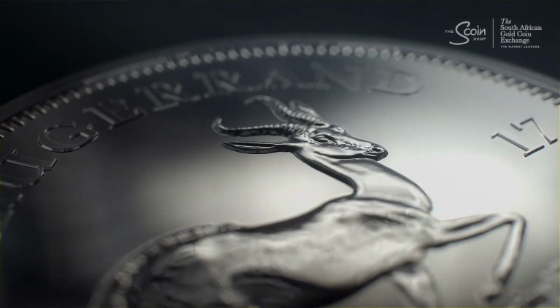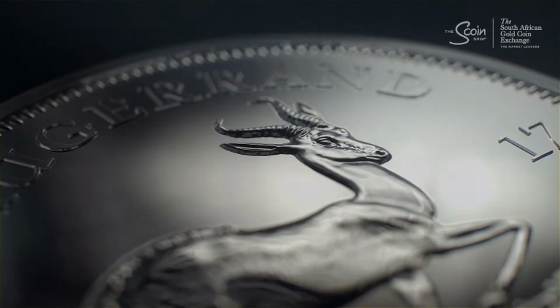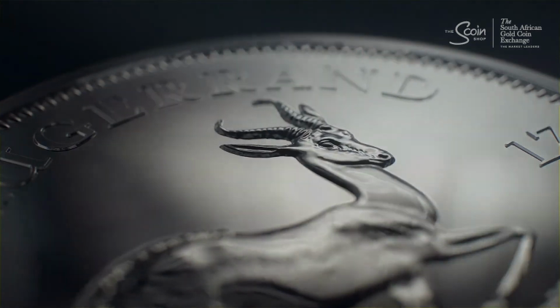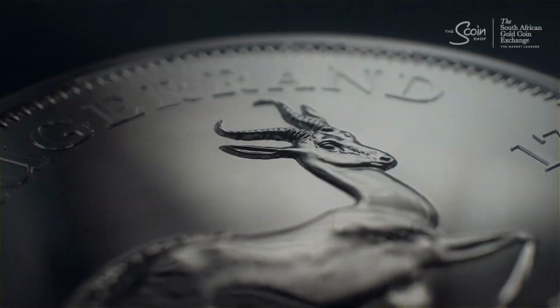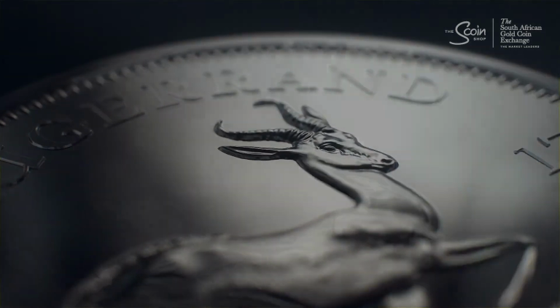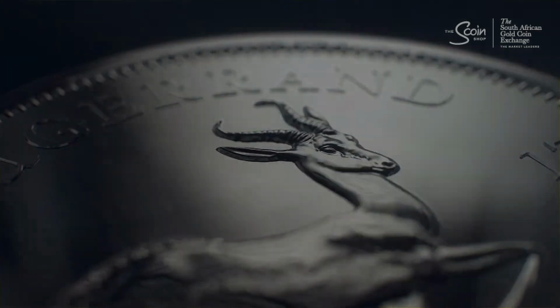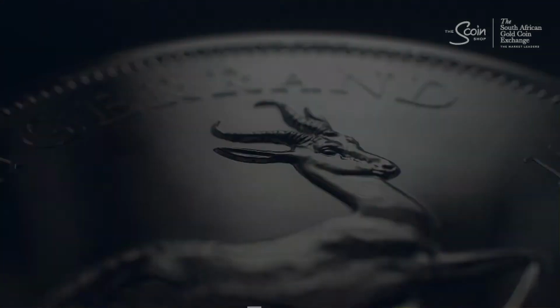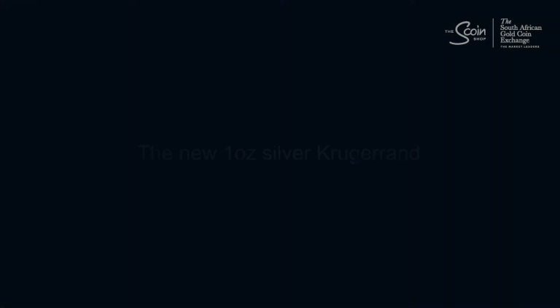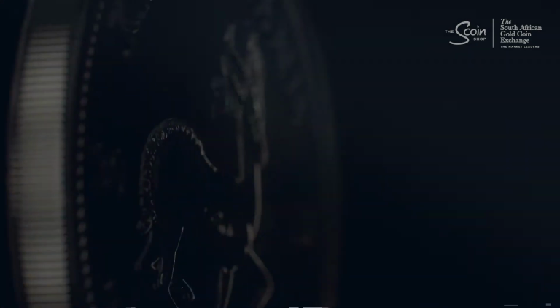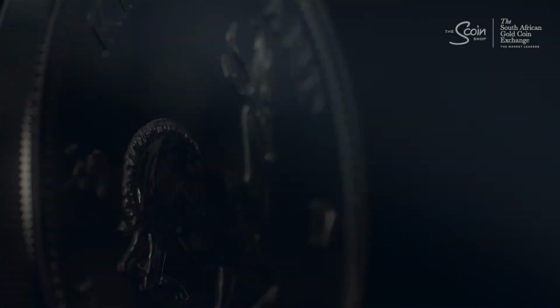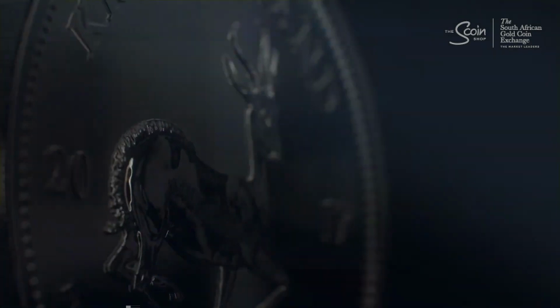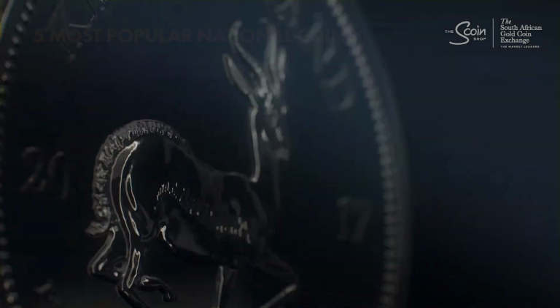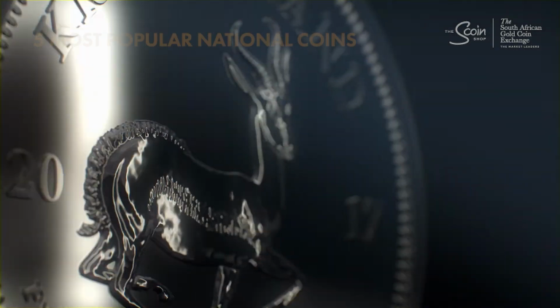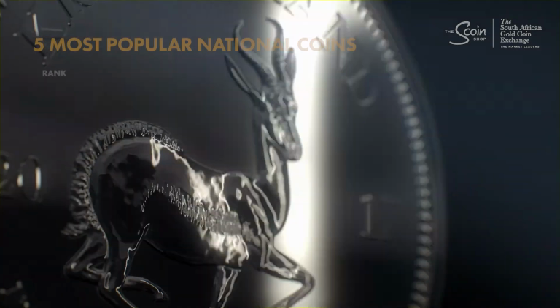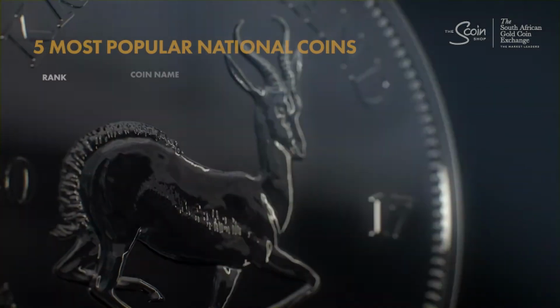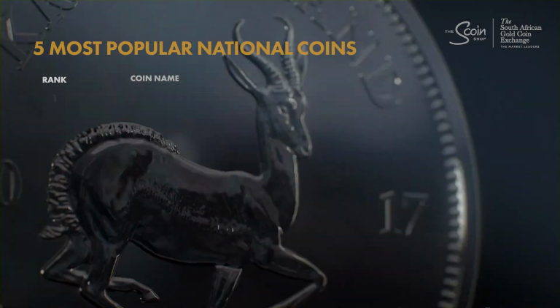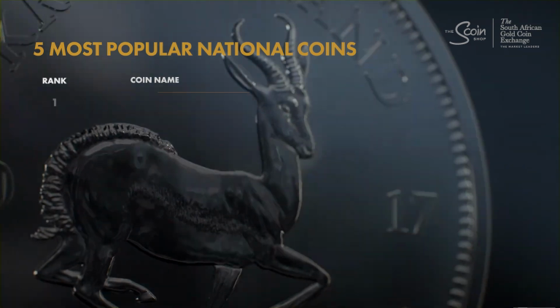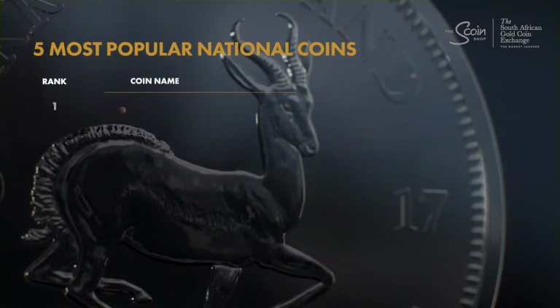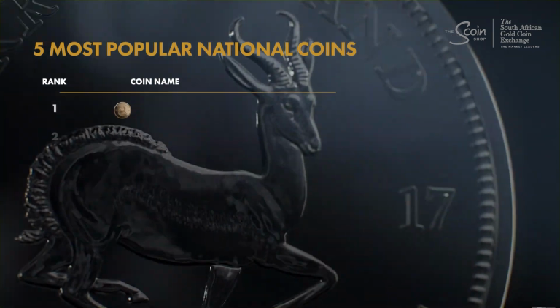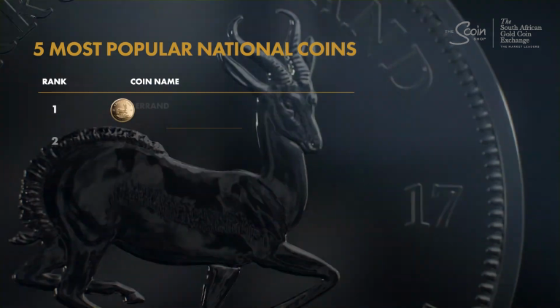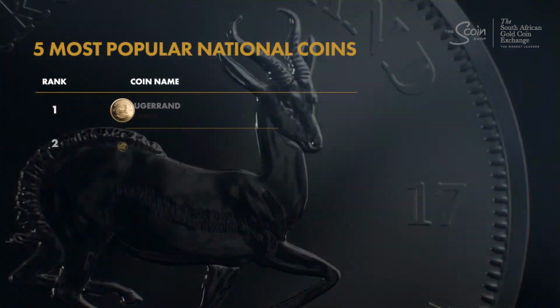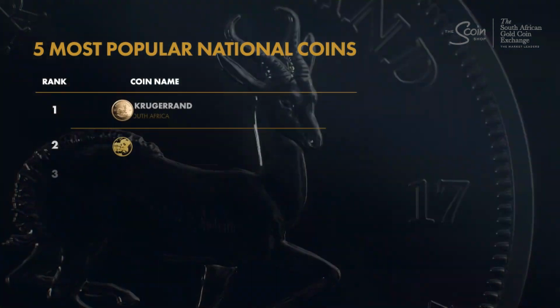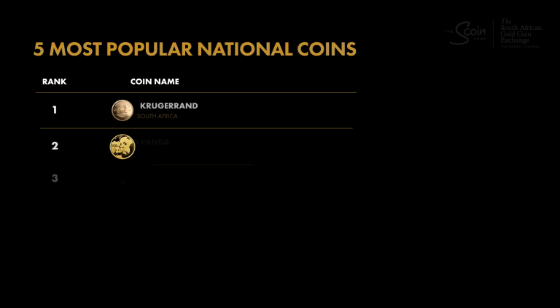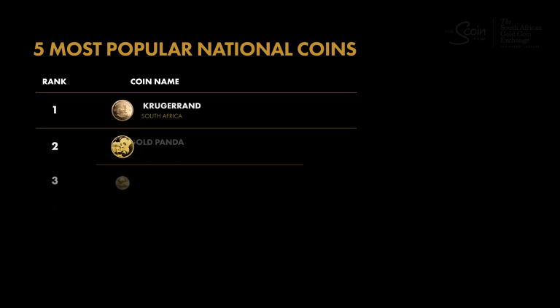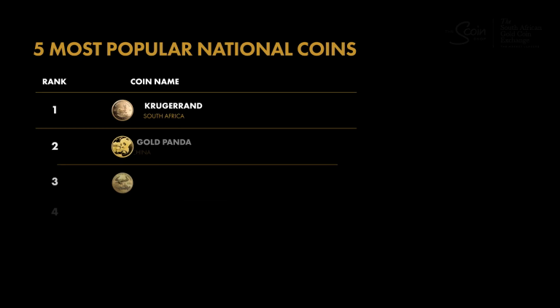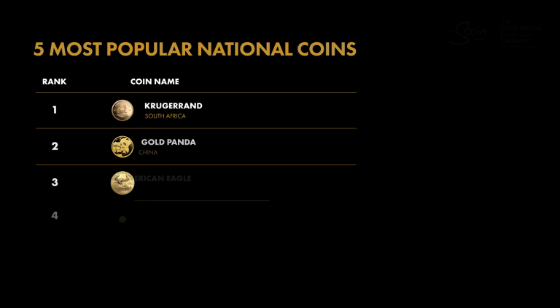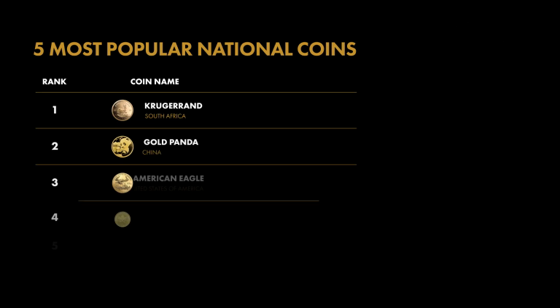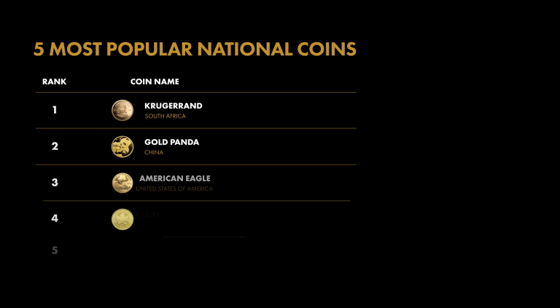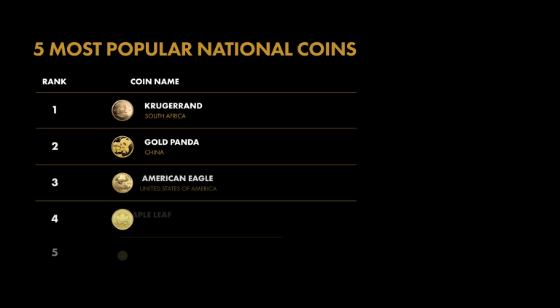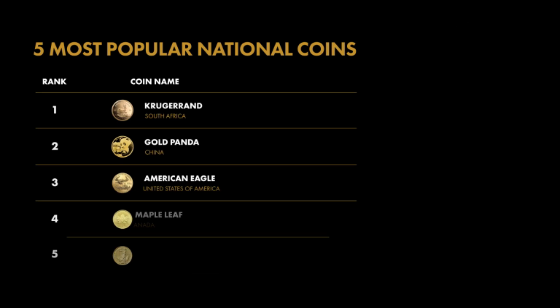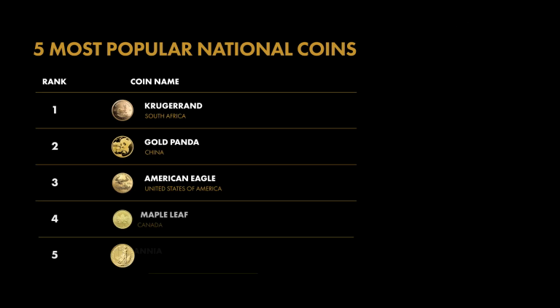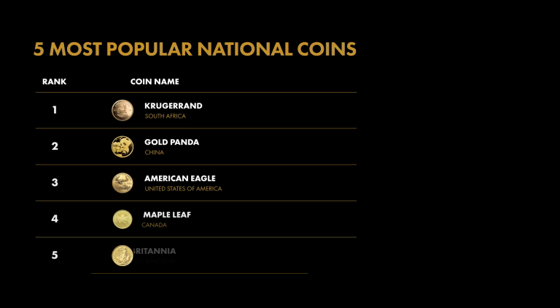Did your favourite make the list? Drop a comment below and let us know which coin you'd add to your collection.